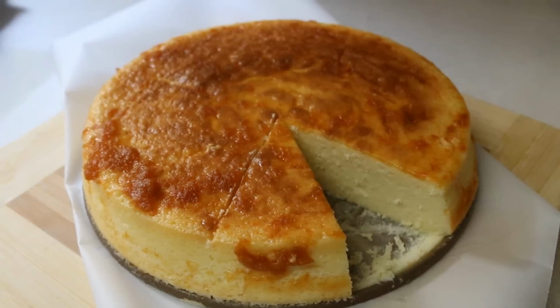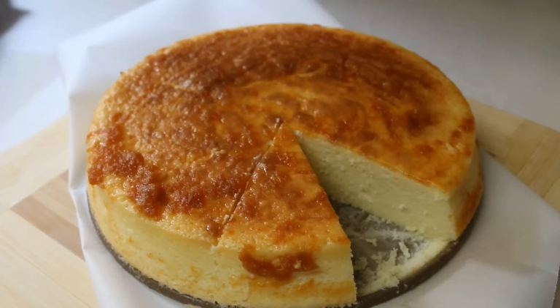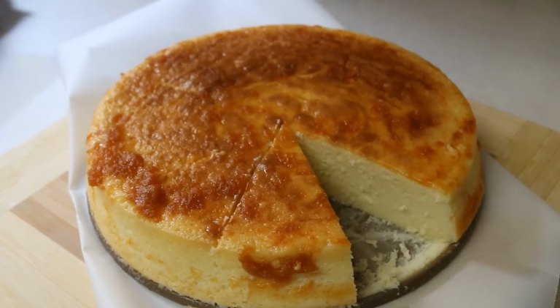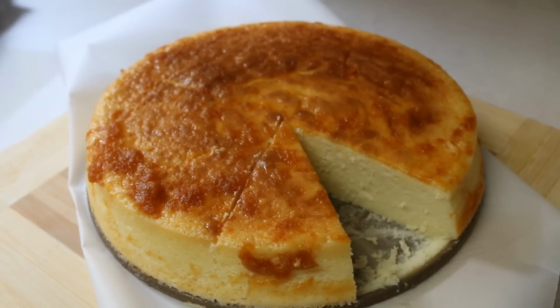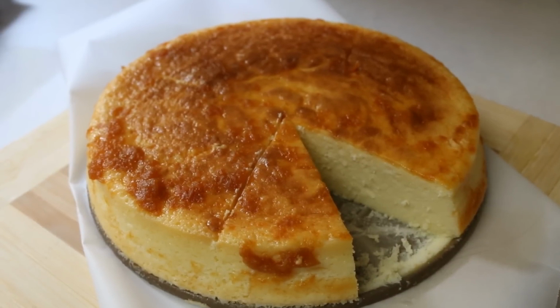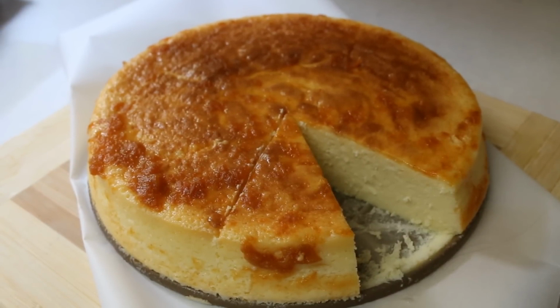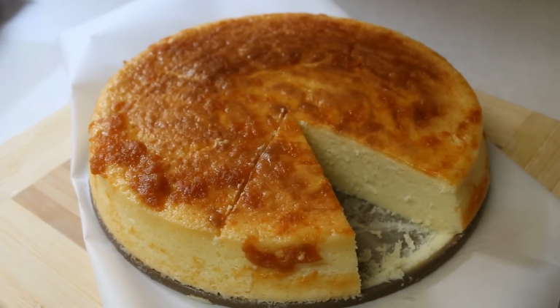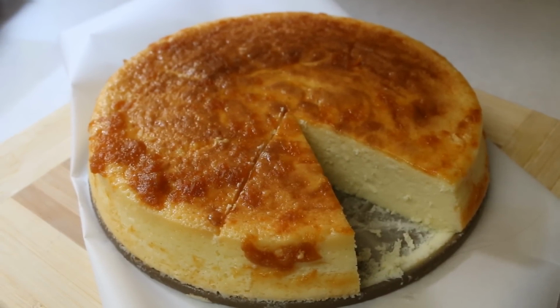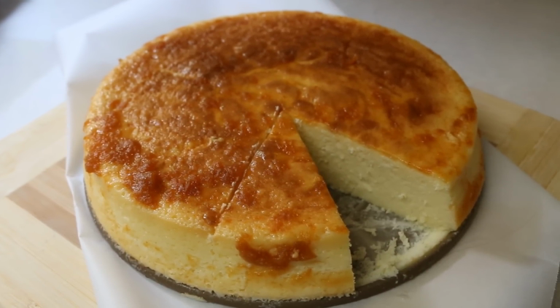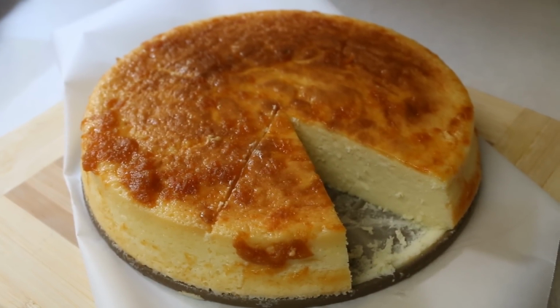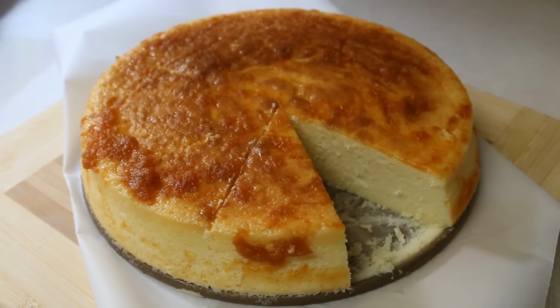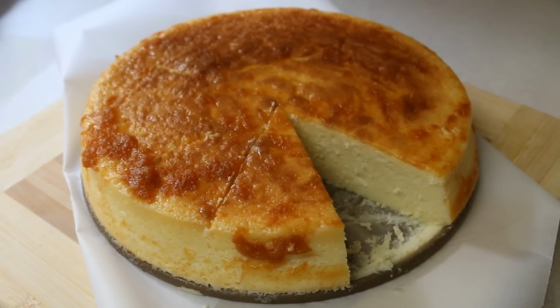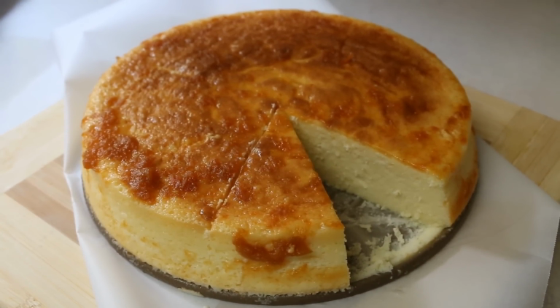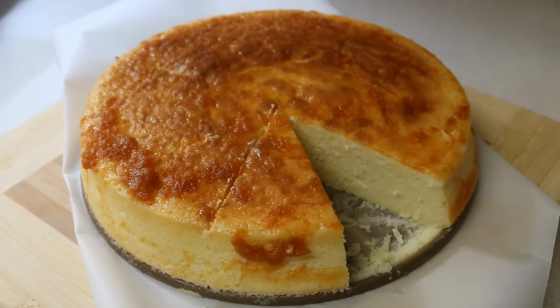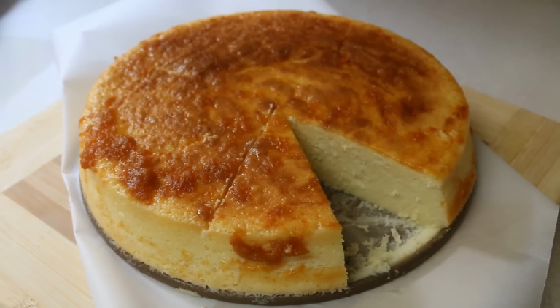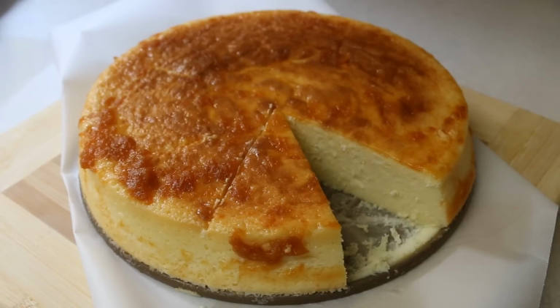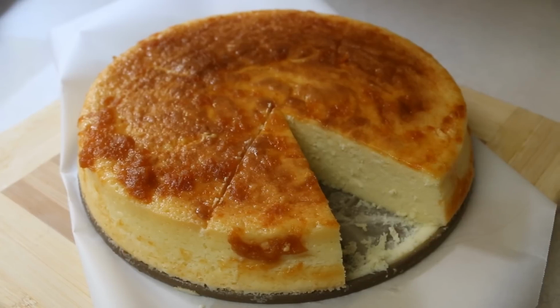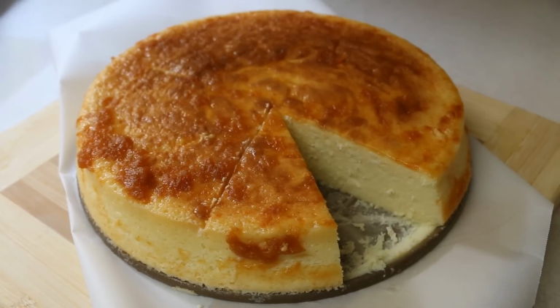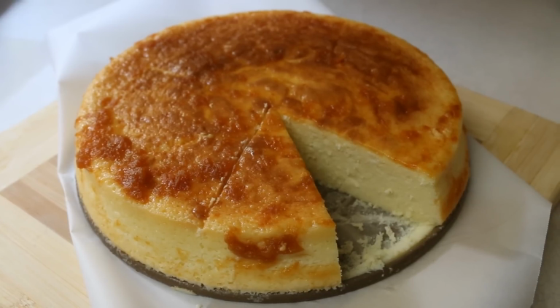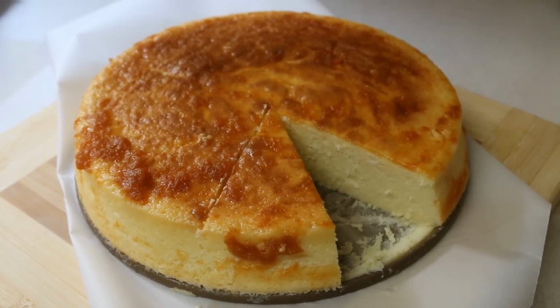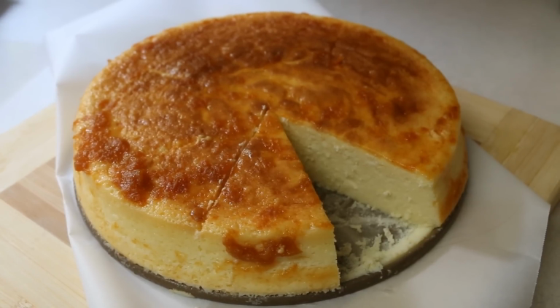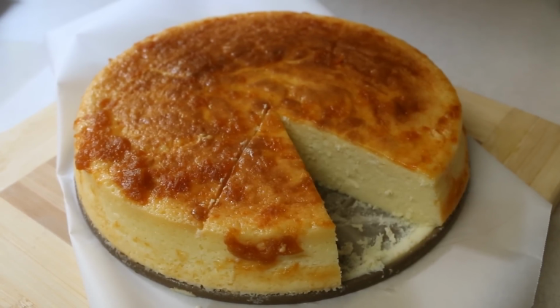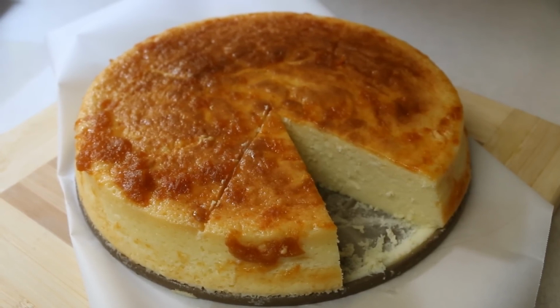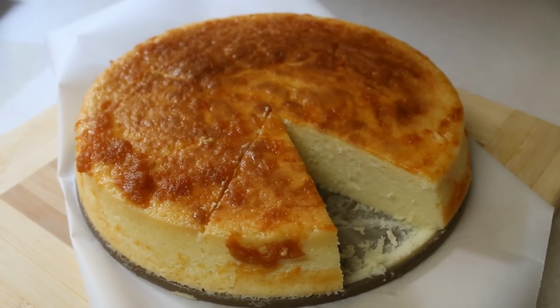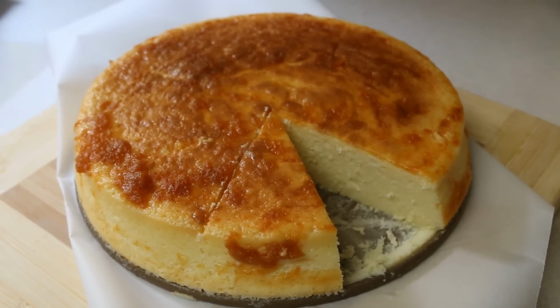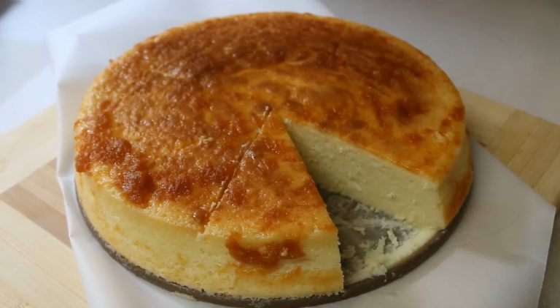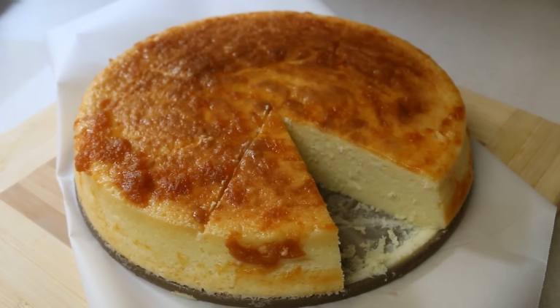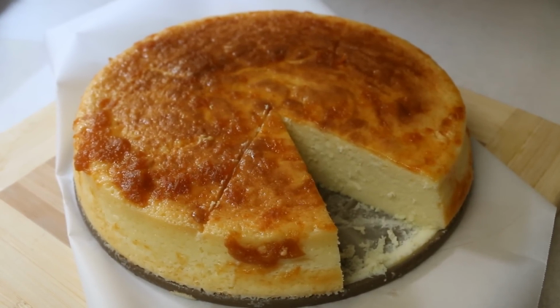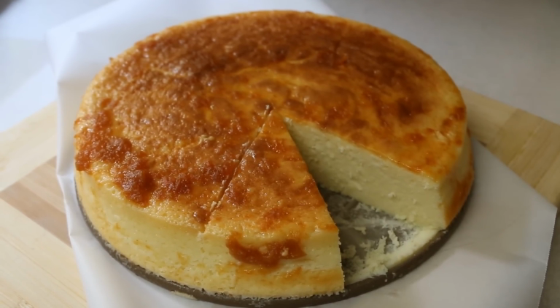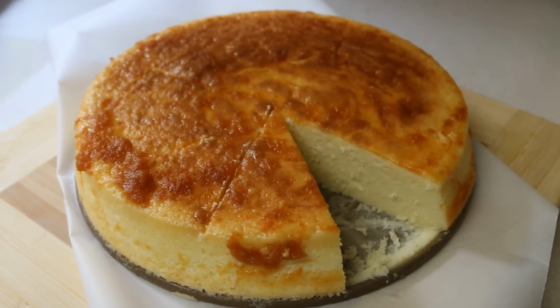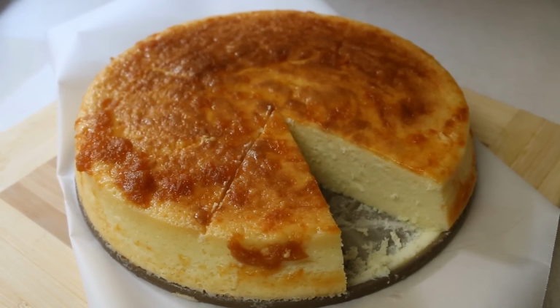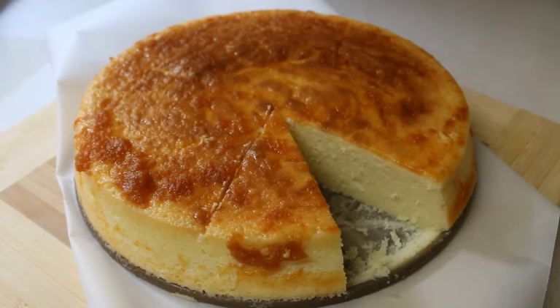Aloha everyone, this is Beth of Cooking and Crafting. Today we are making a Japanese cheesecake.